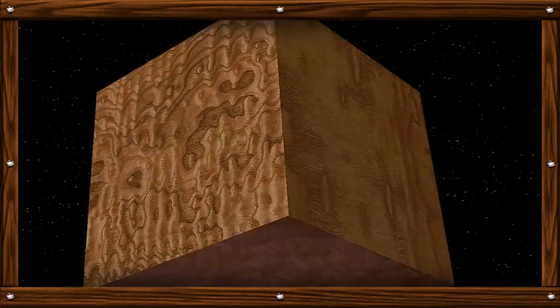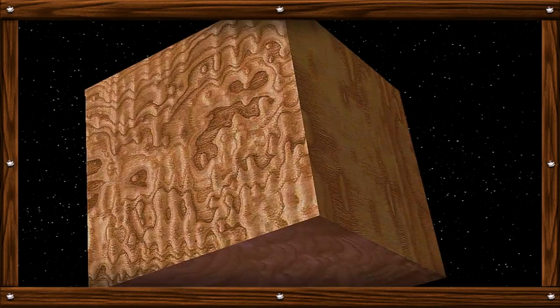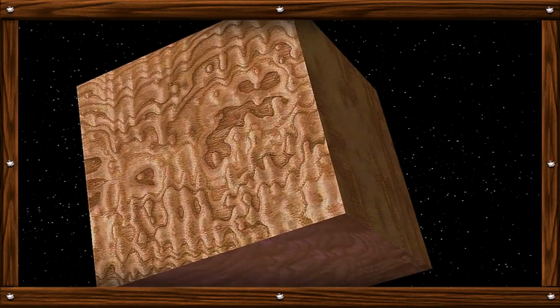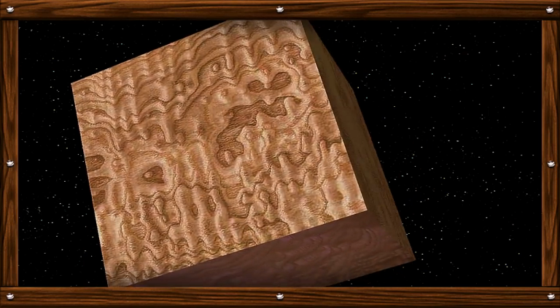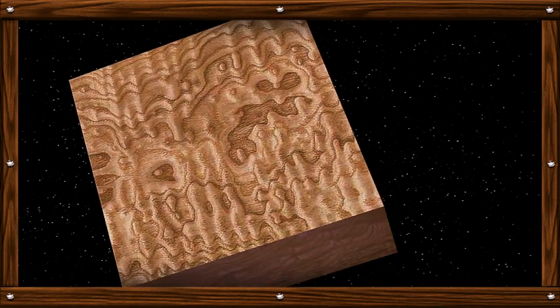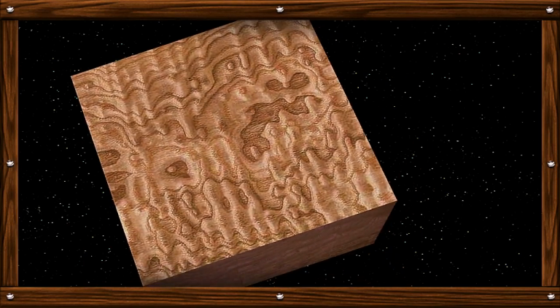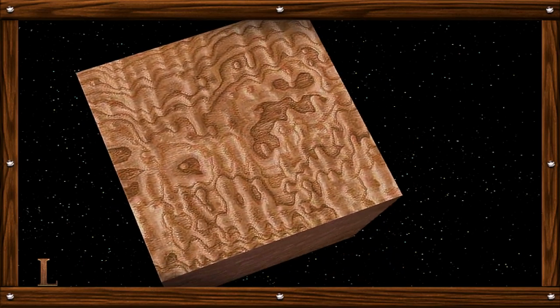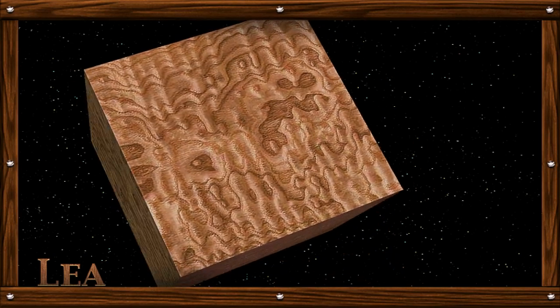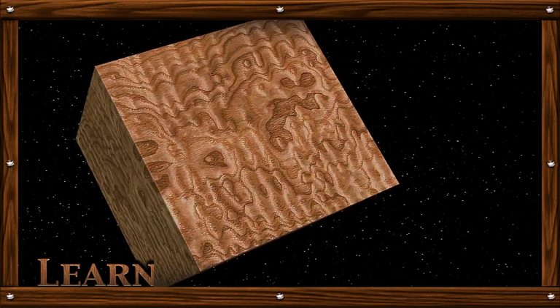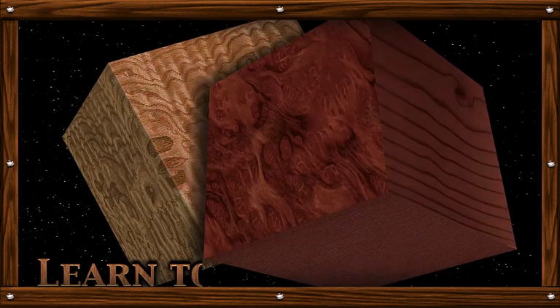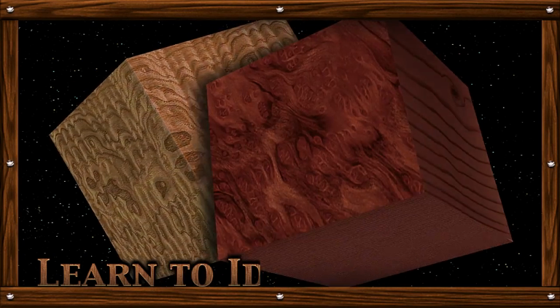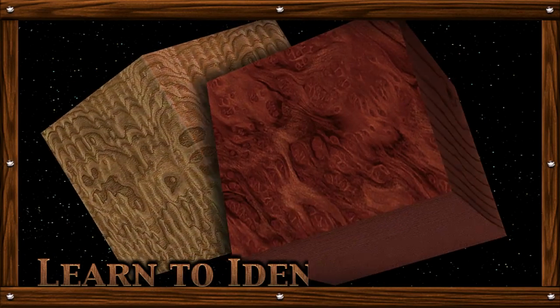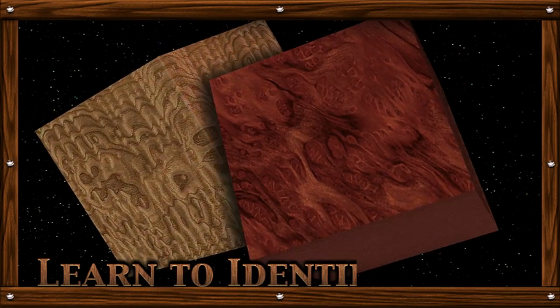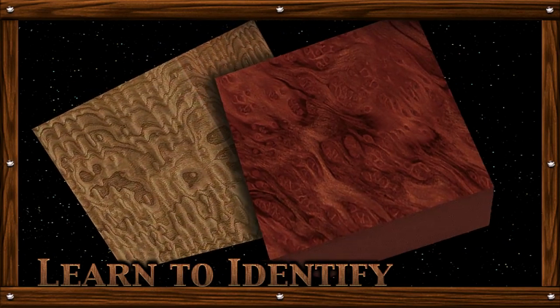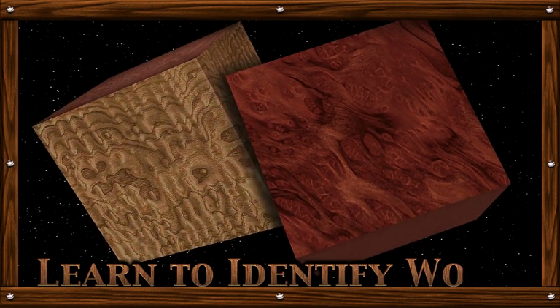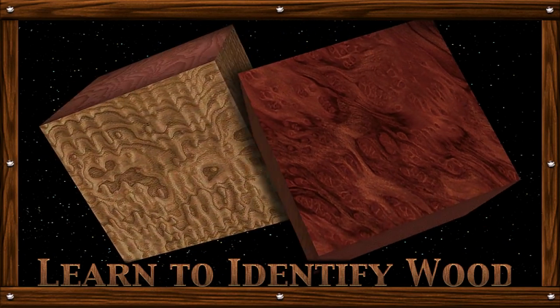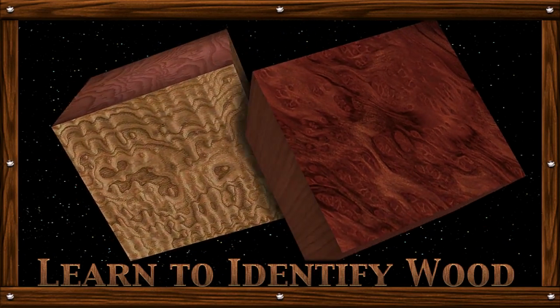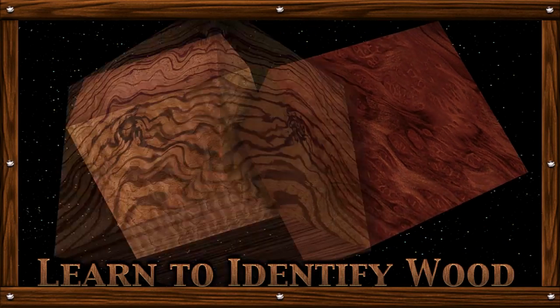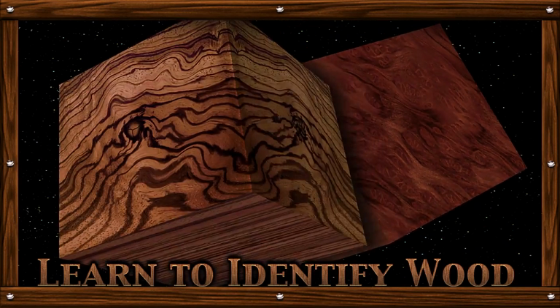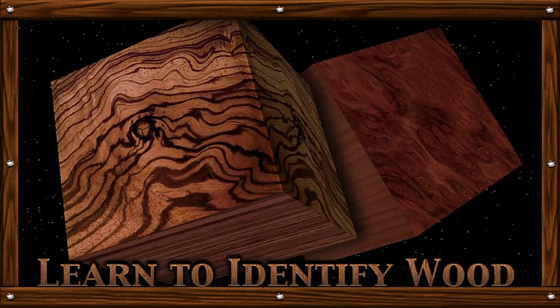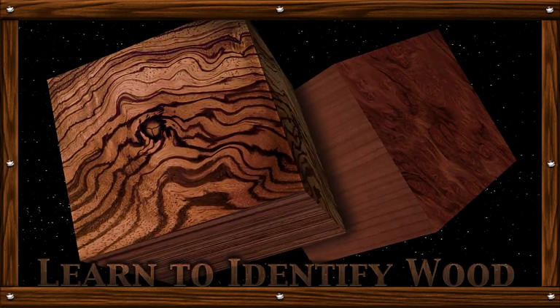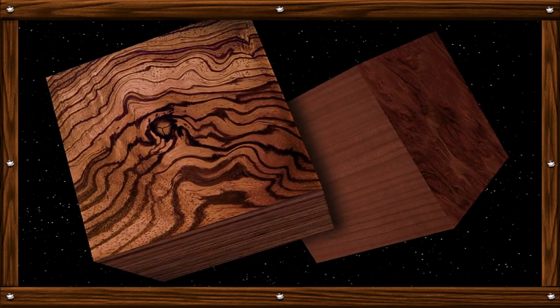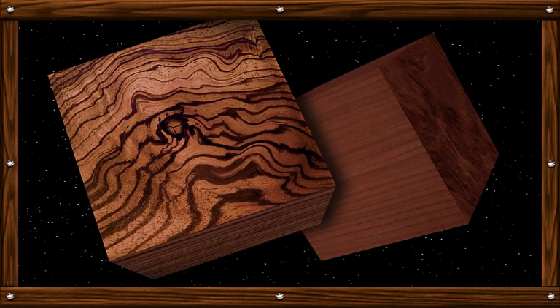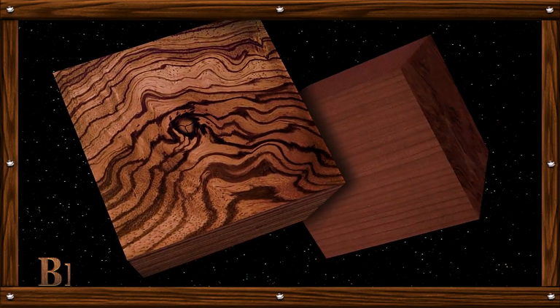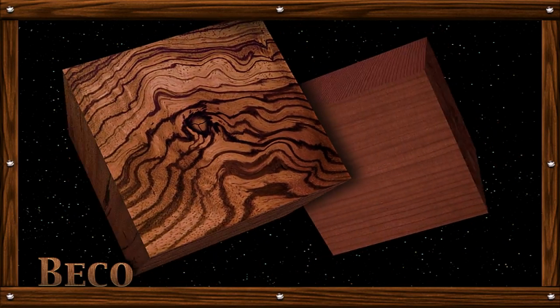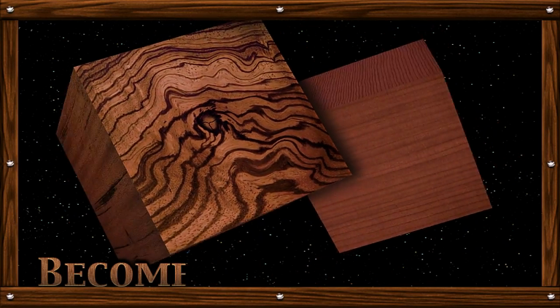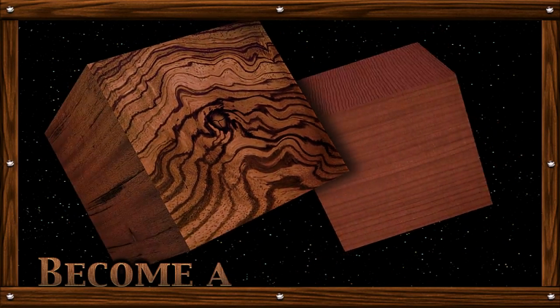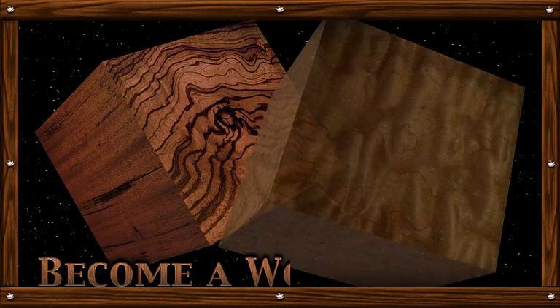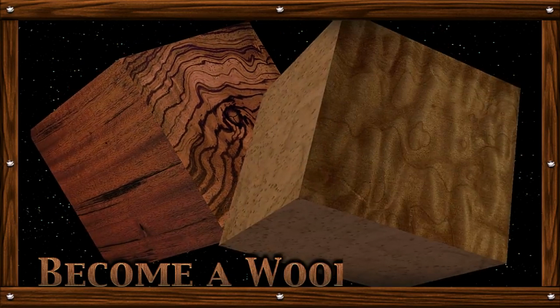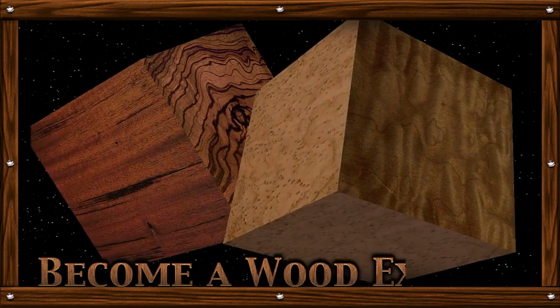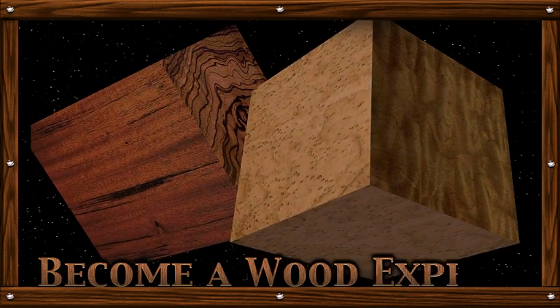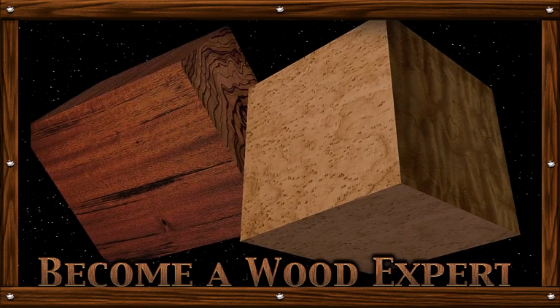Now you can learn to identify wood and become a wood expert.